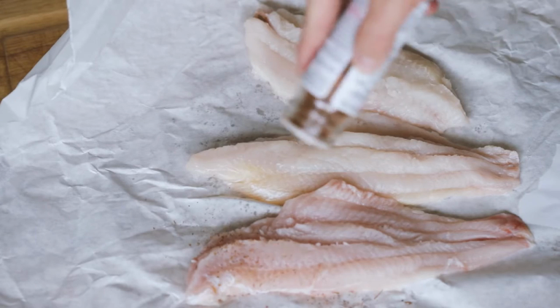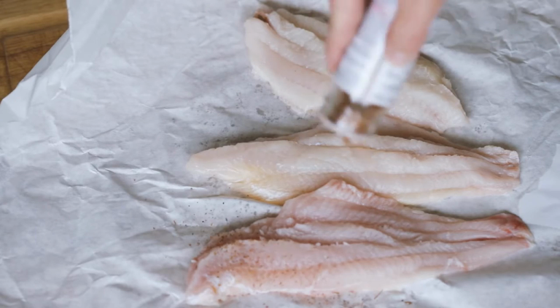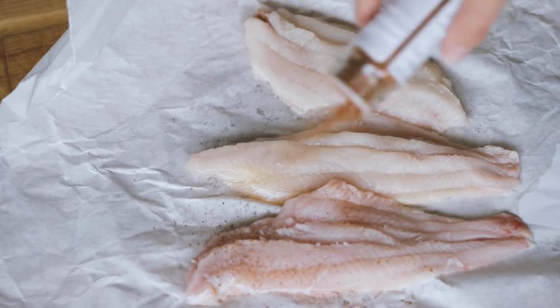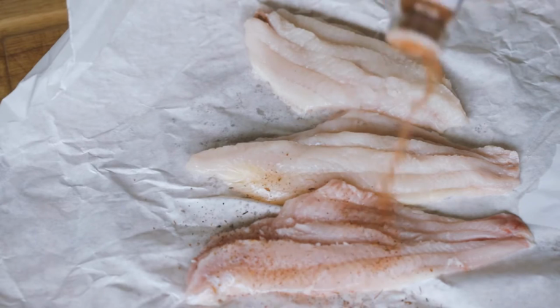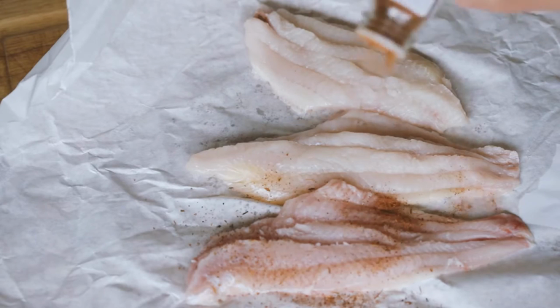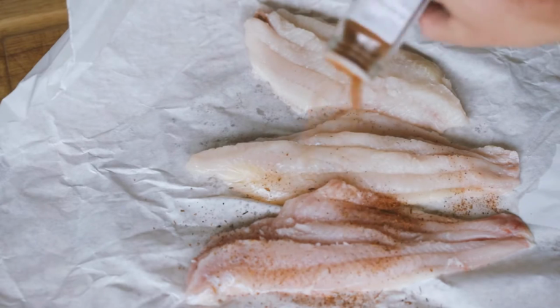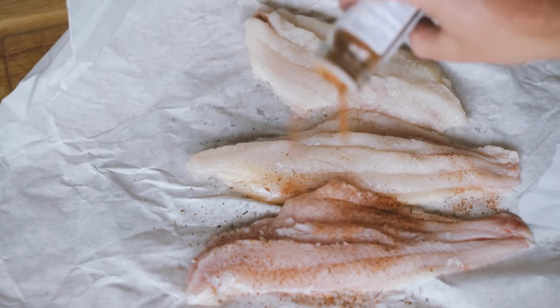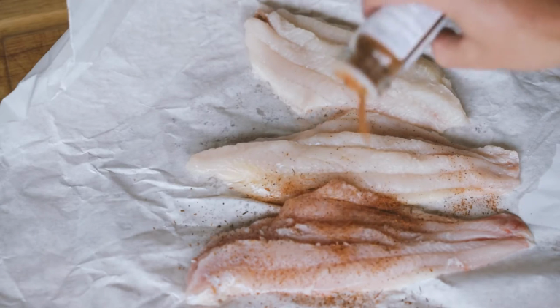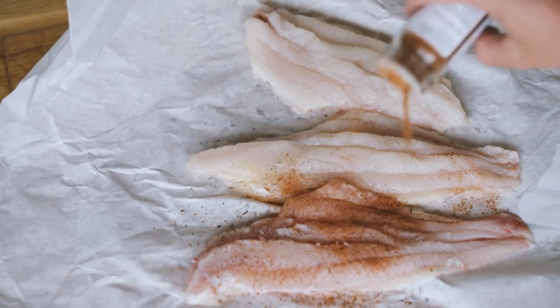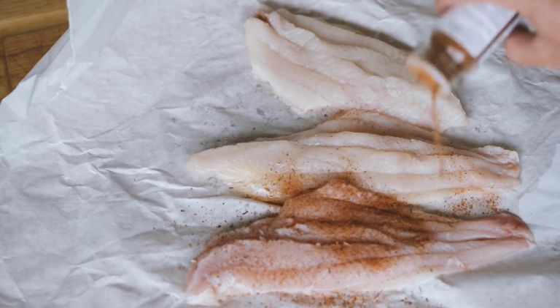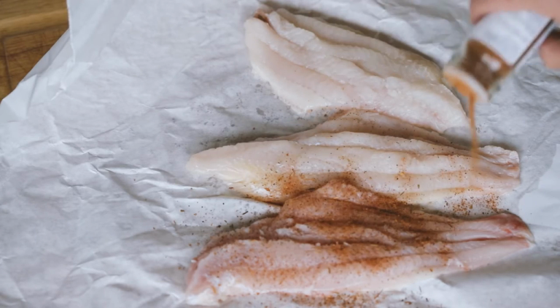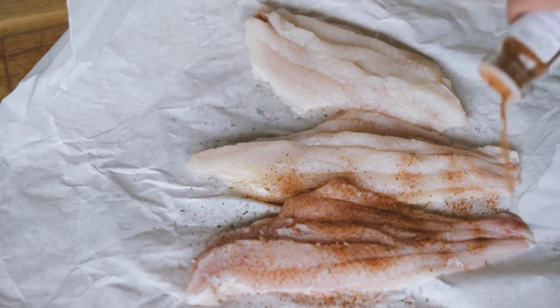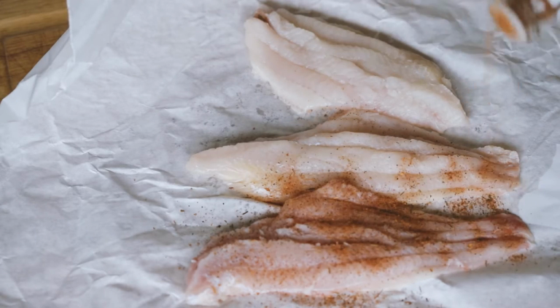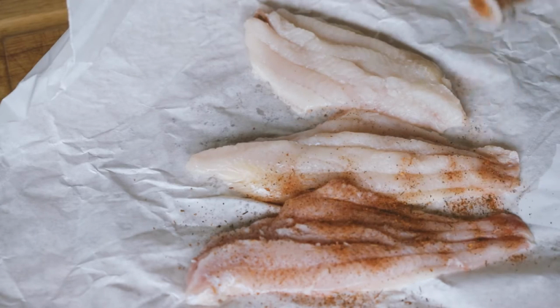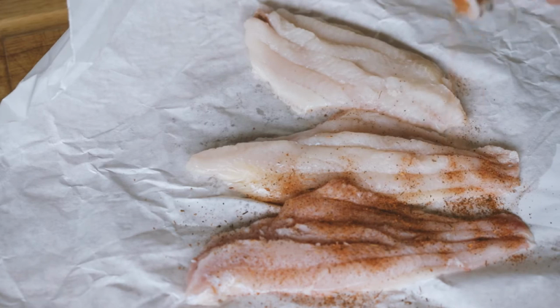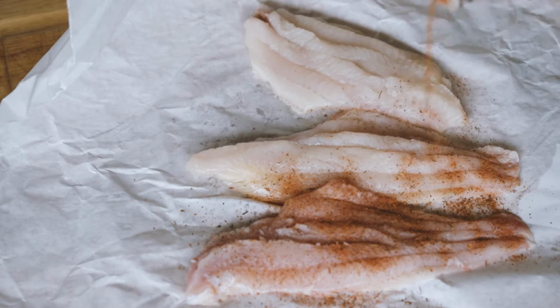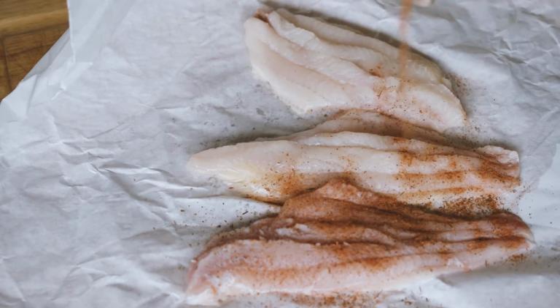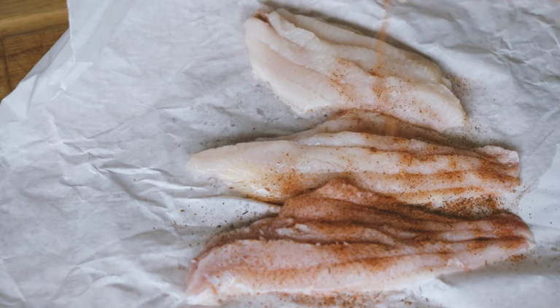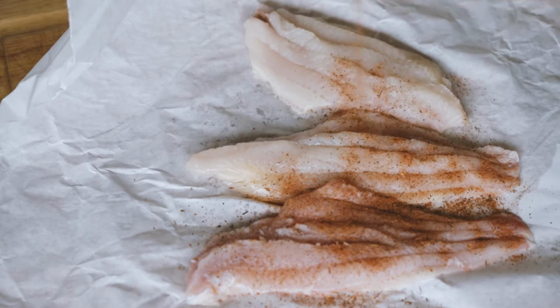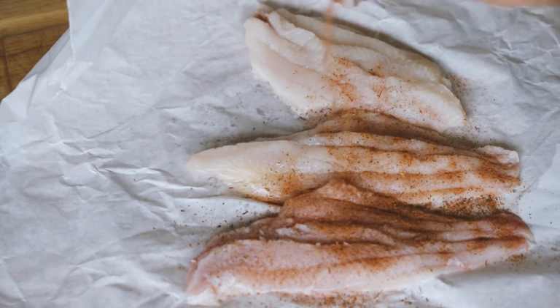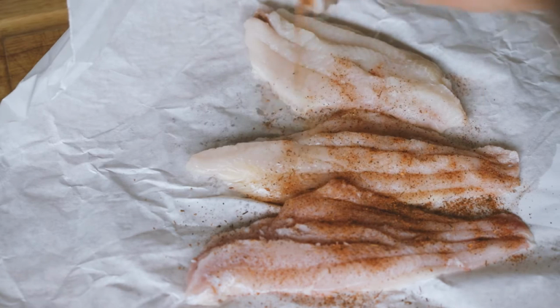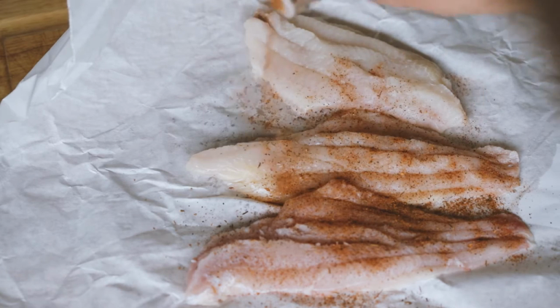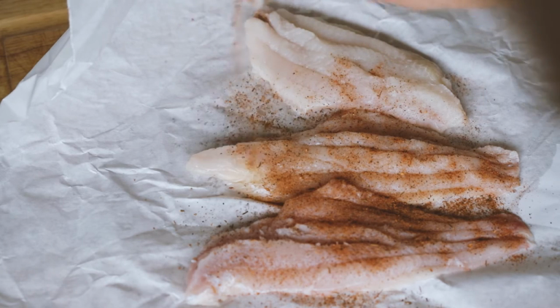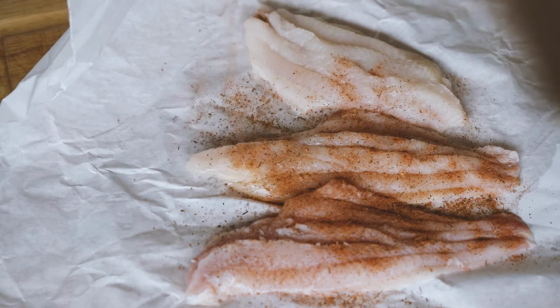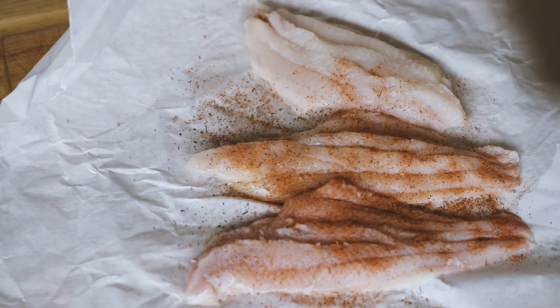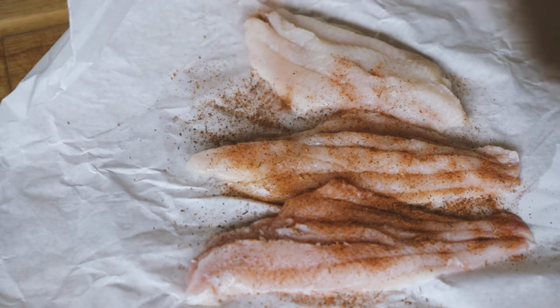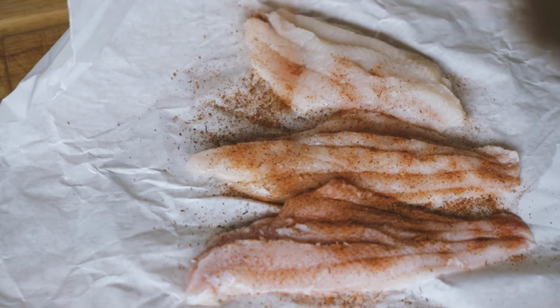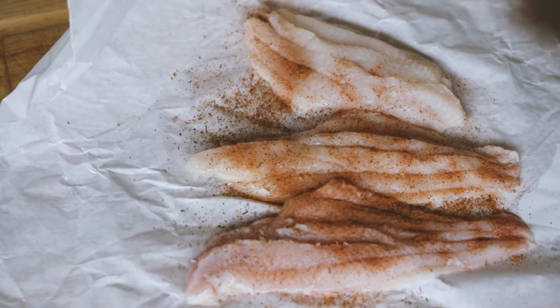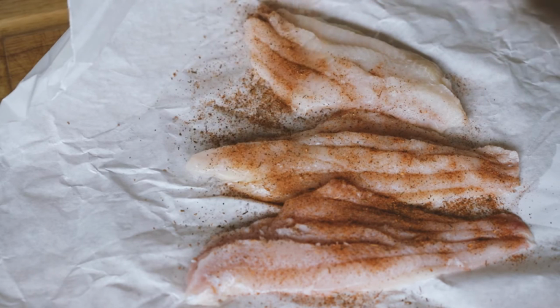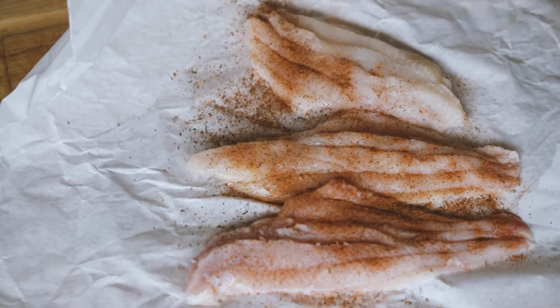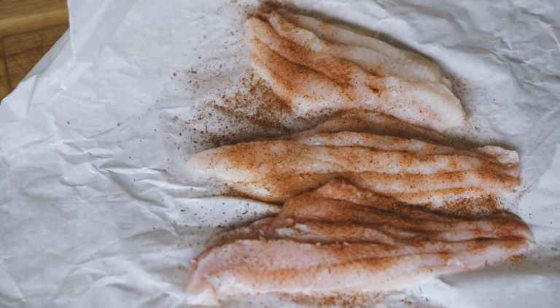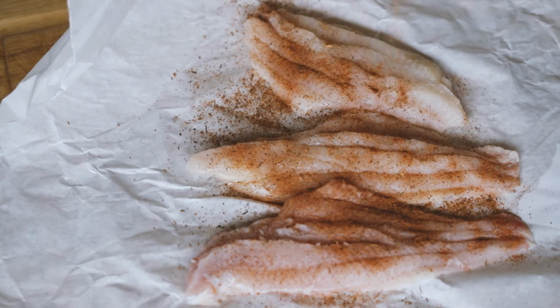The next thing we'll do is season both sides of the fish very liberally with the Paul Prudhomme's Redfish Magic.